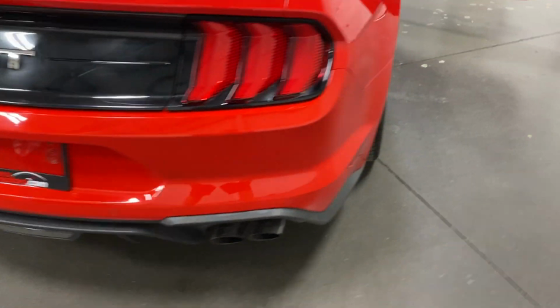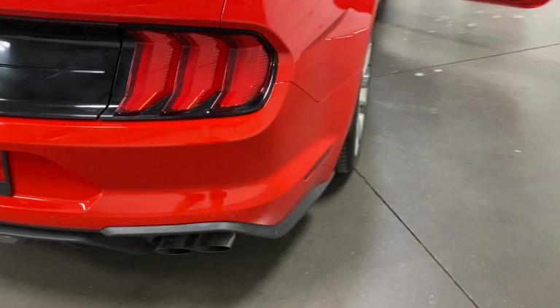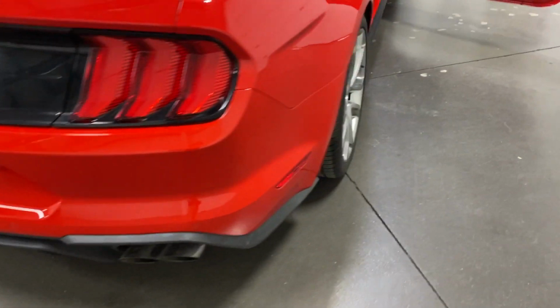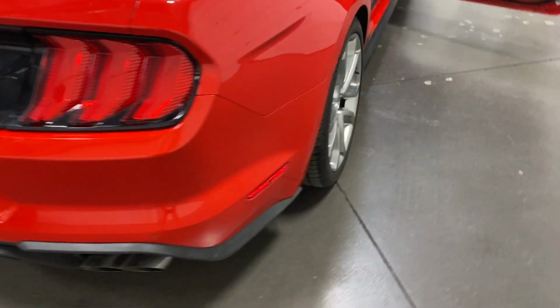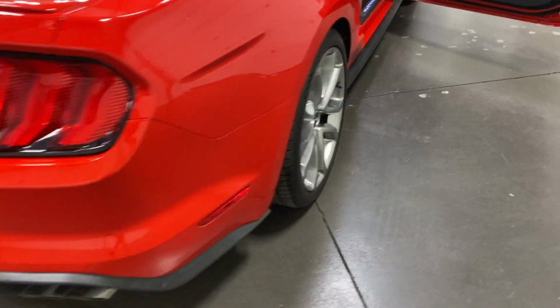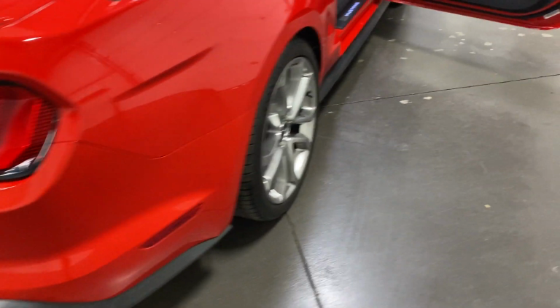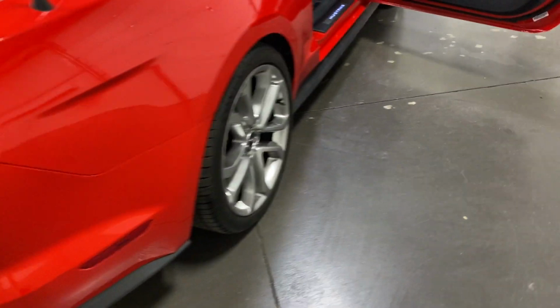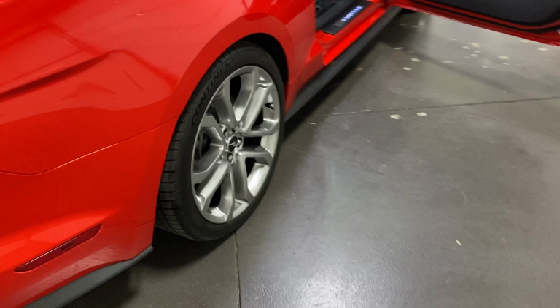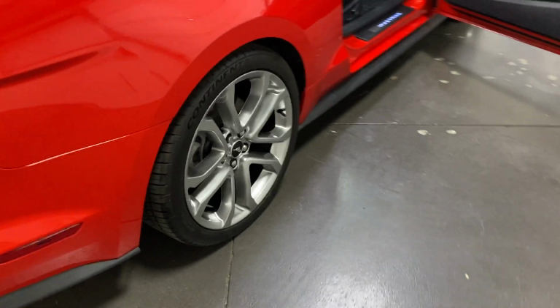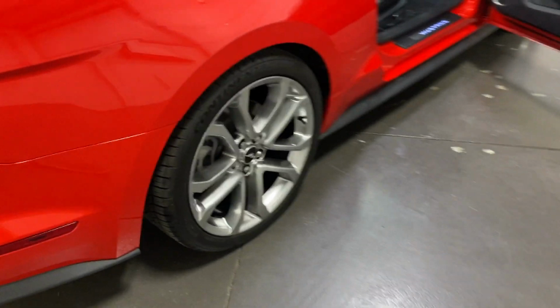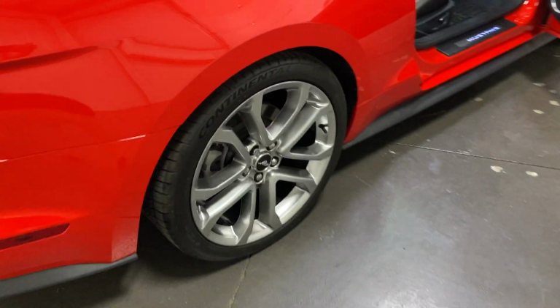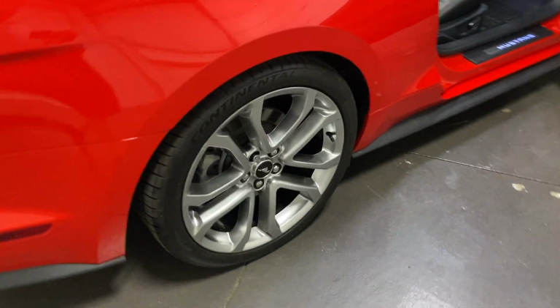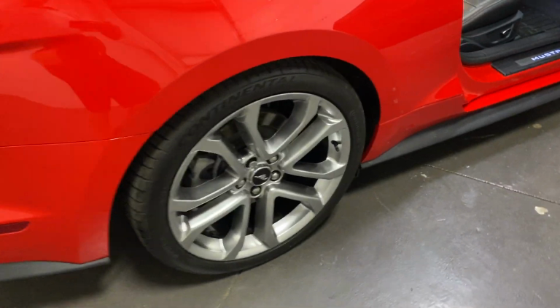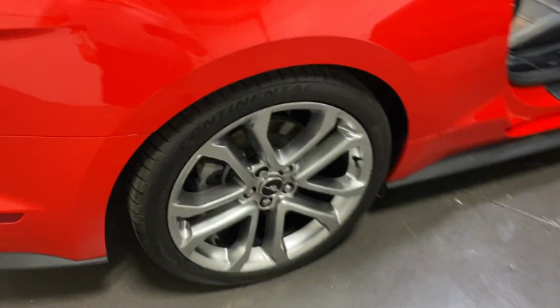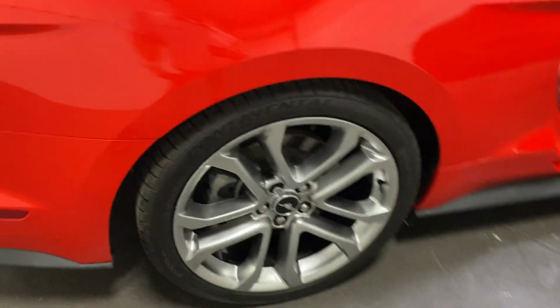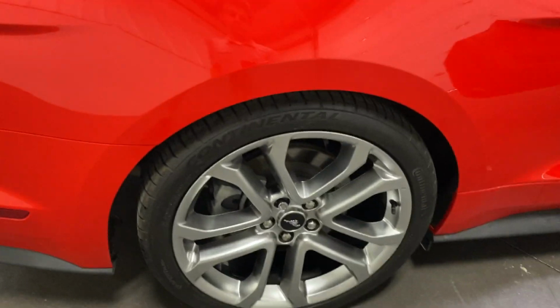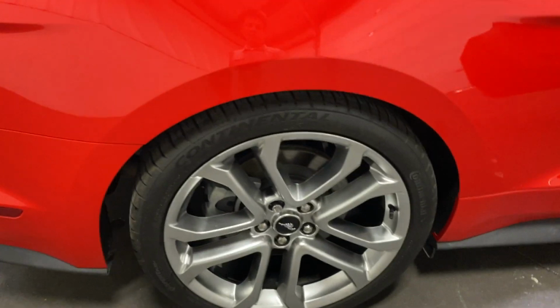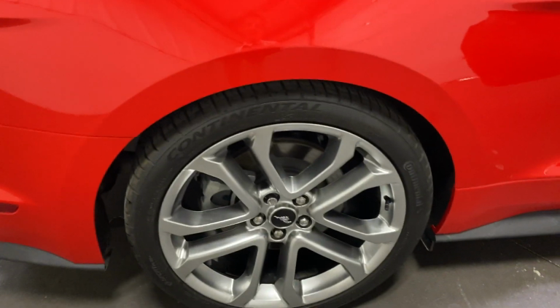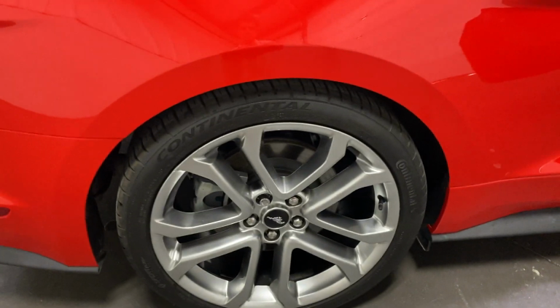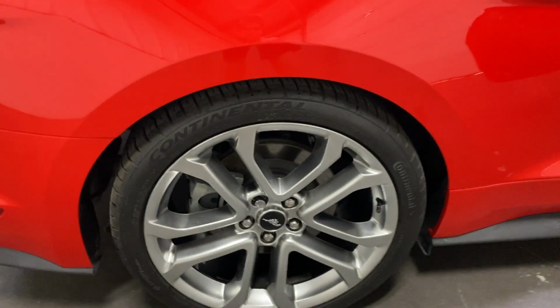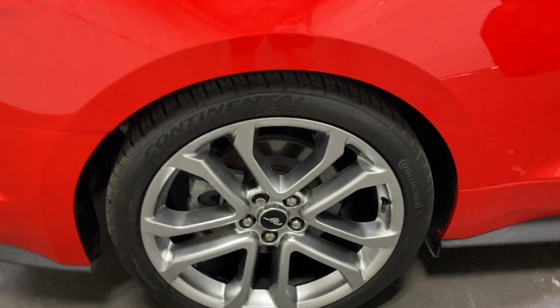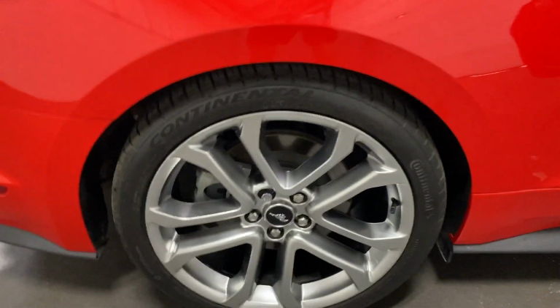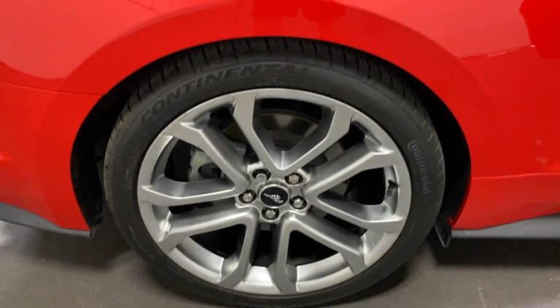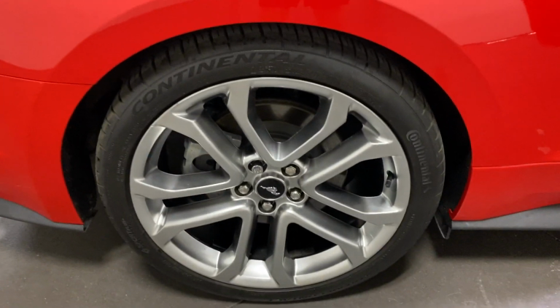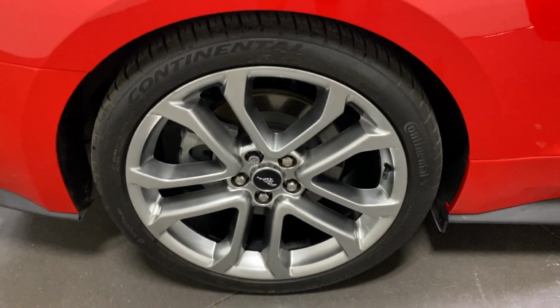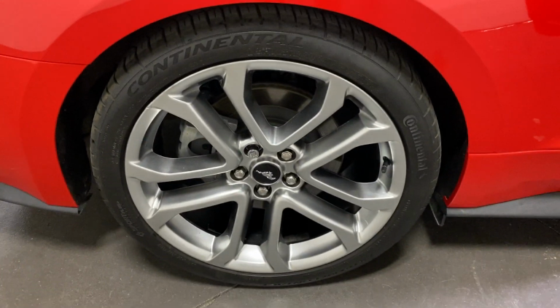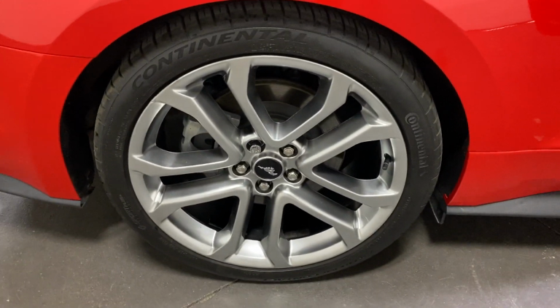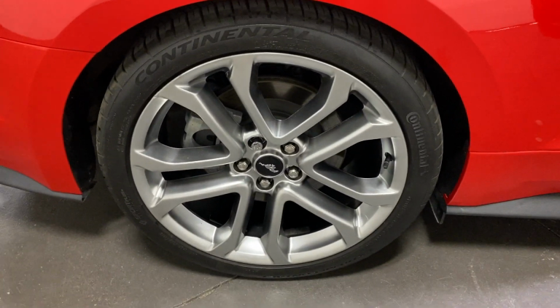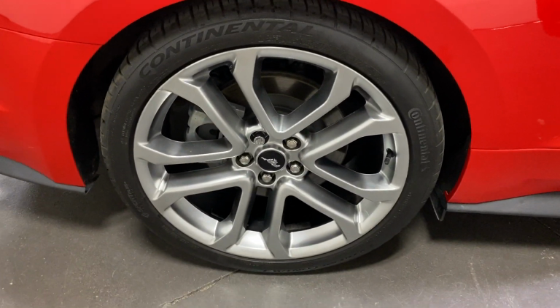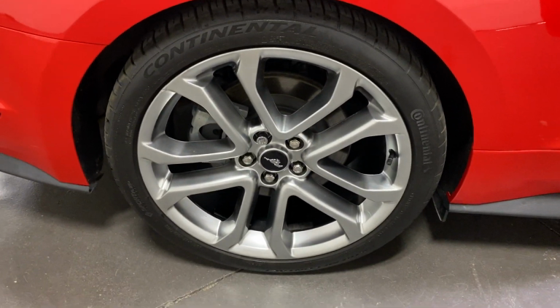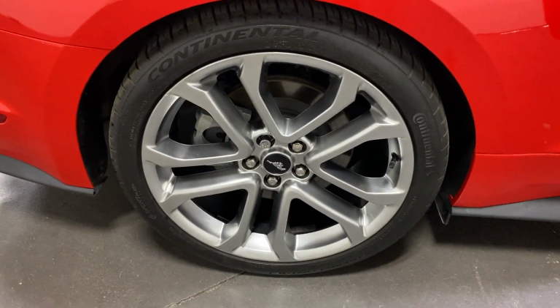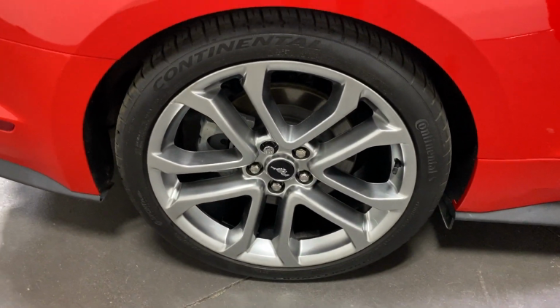We'll swing around the side. Here's your rear wheel — nice Continental tires on there.